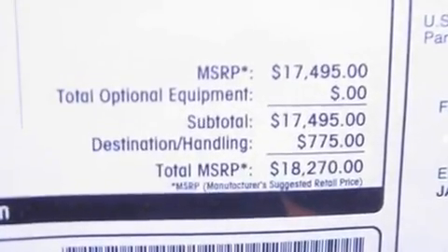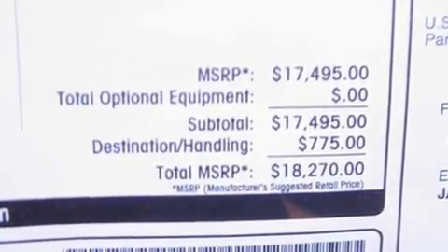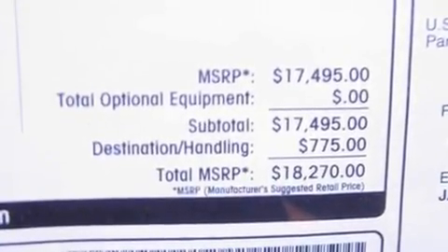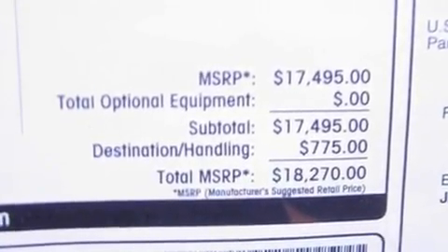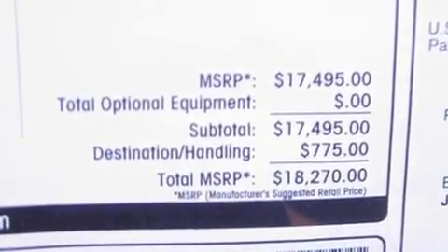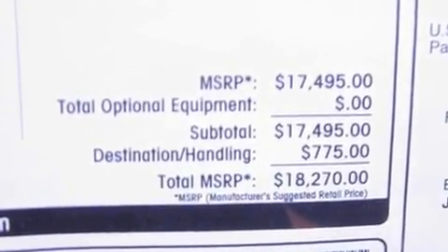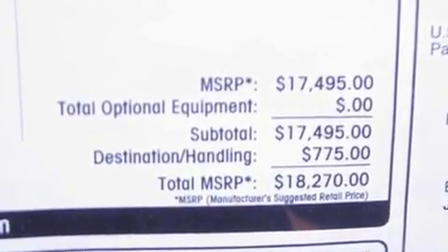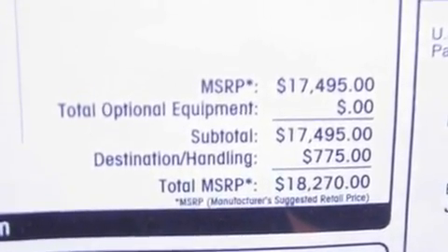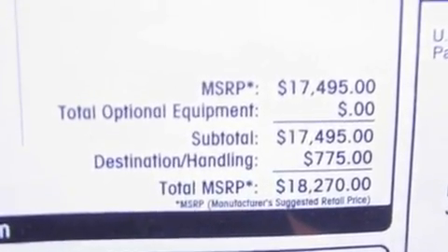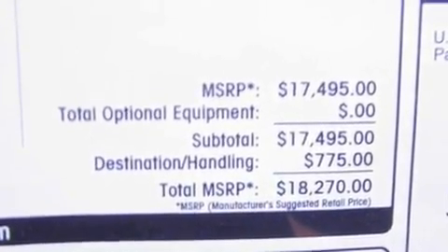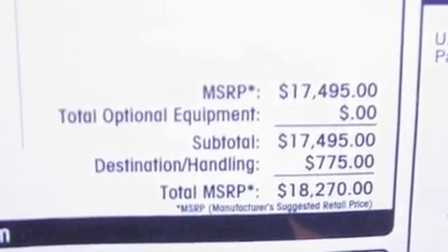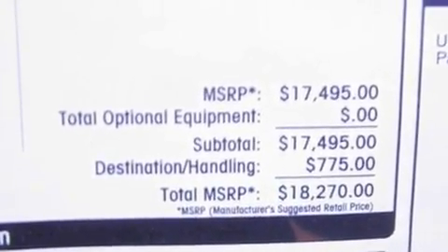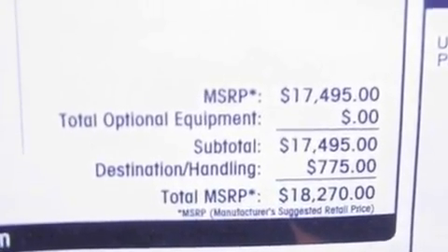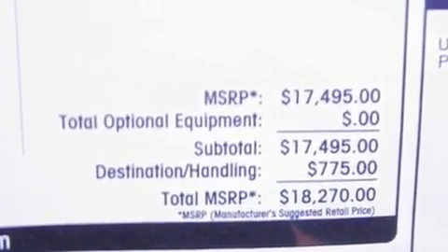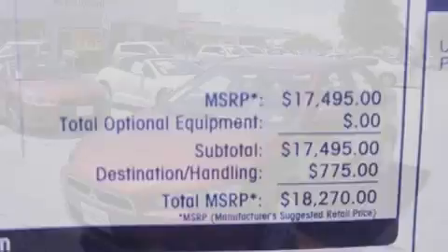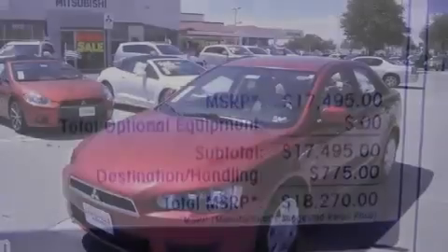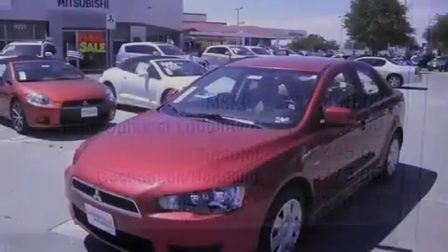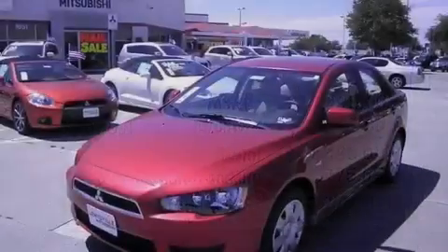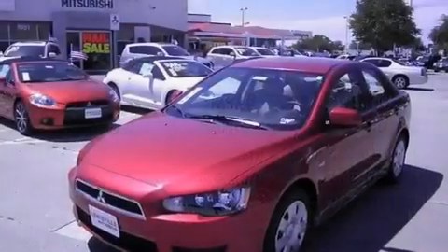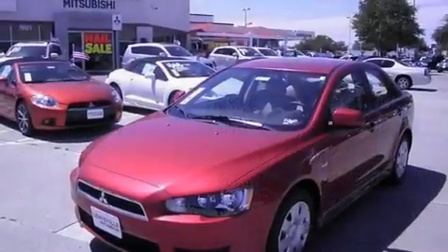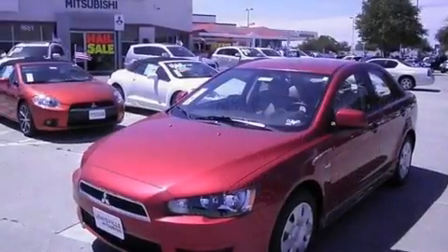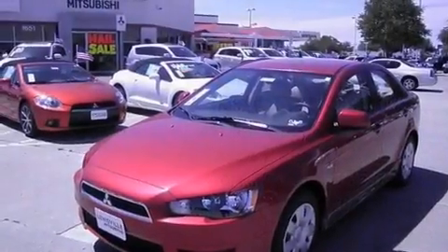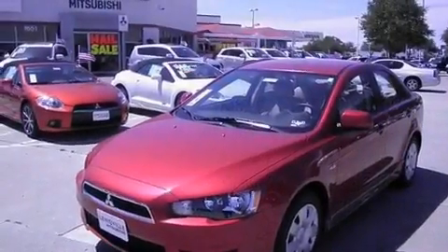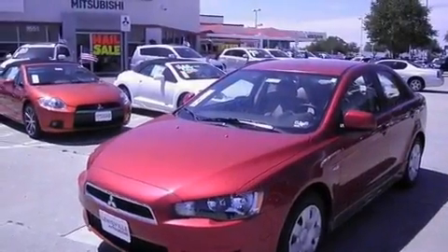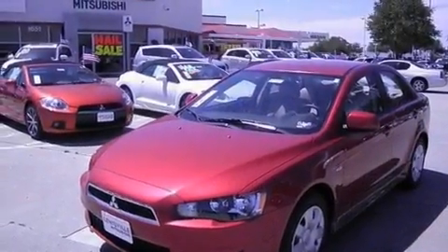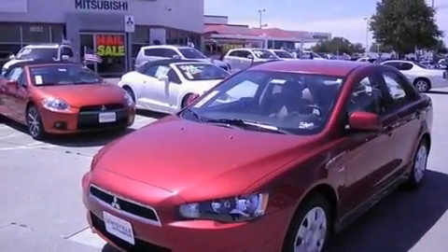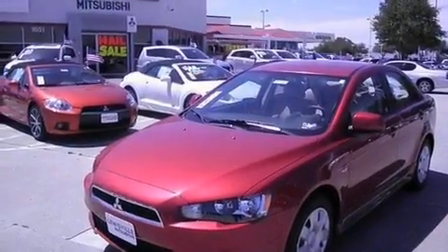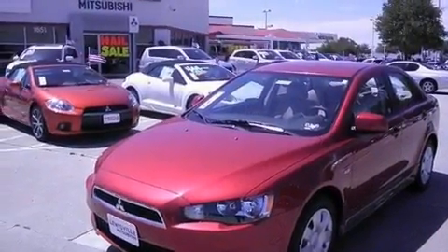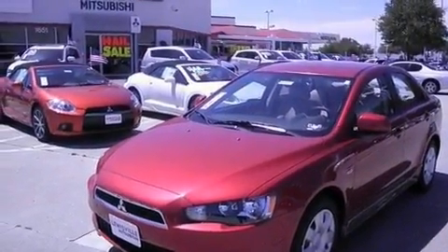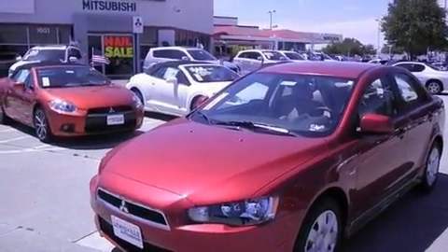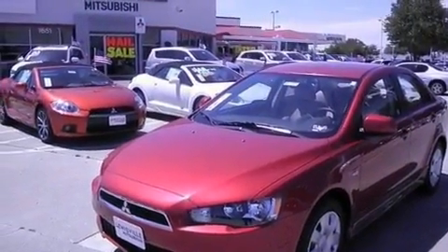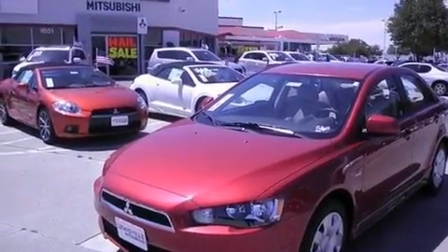Additional features include roof rails, fog lamps, a low tire pressure indicator, stability control, and alloy wheels.